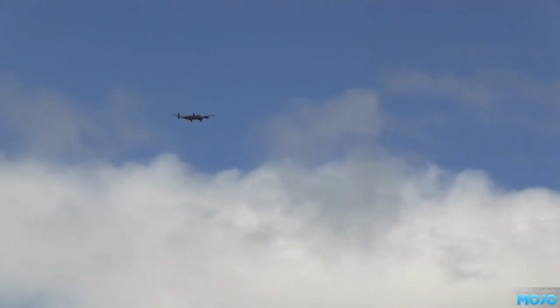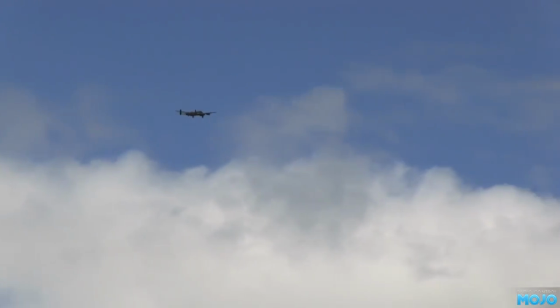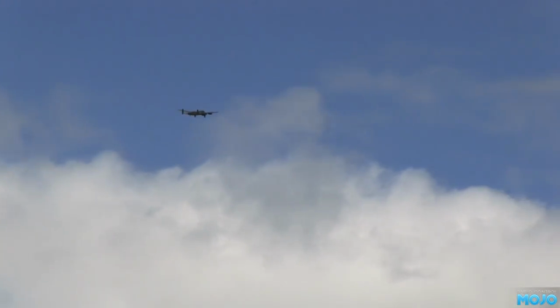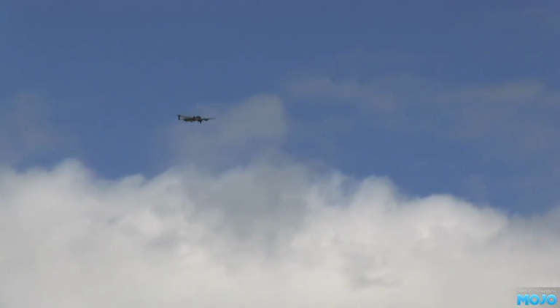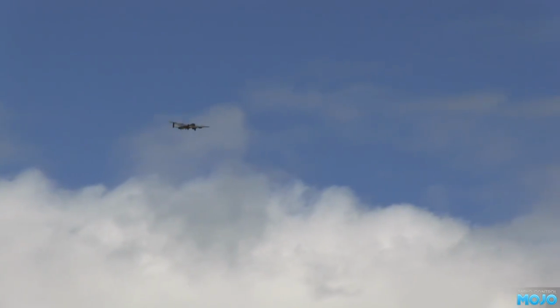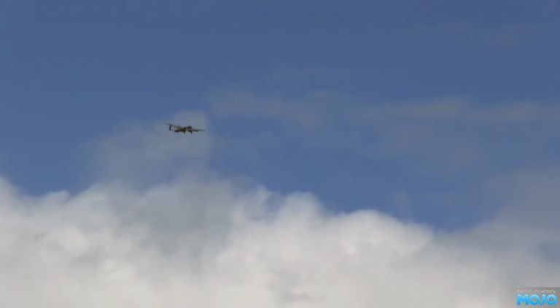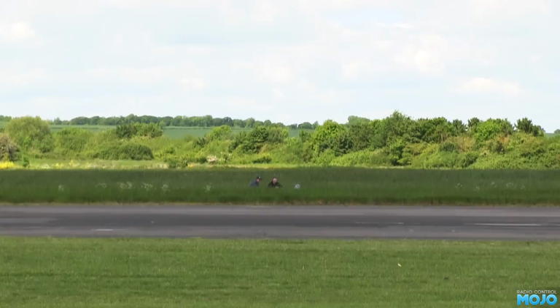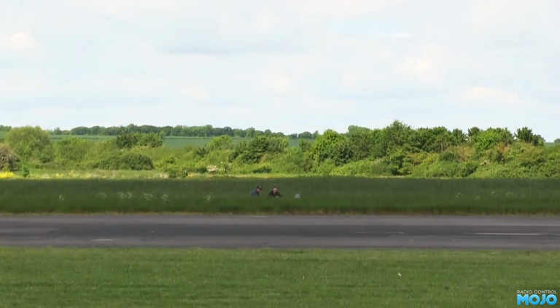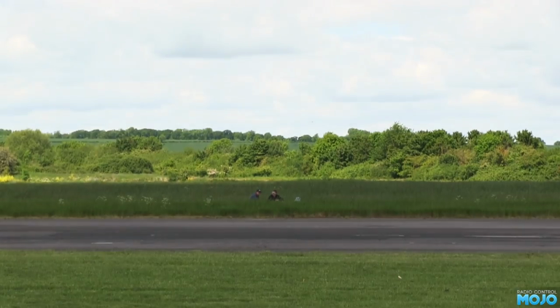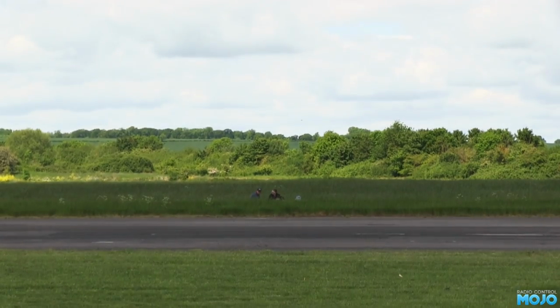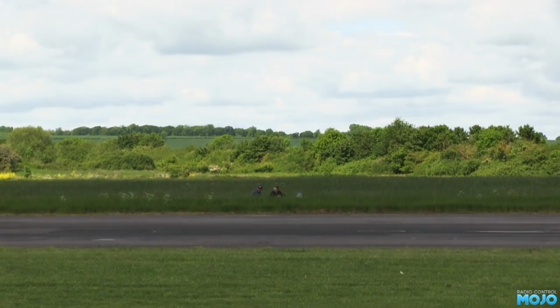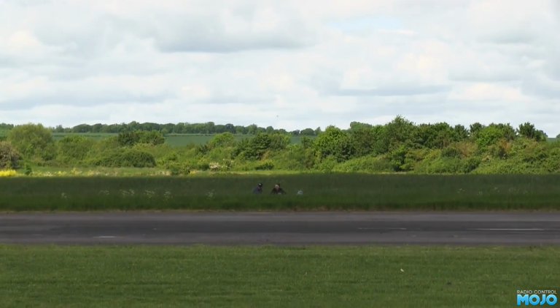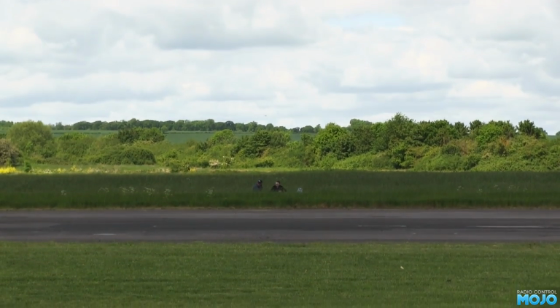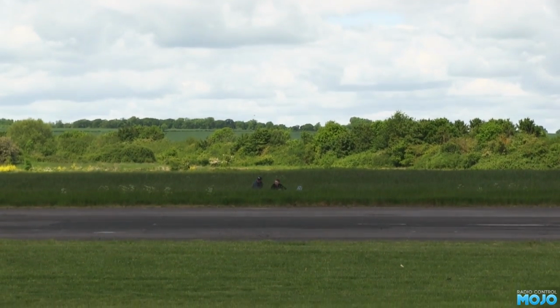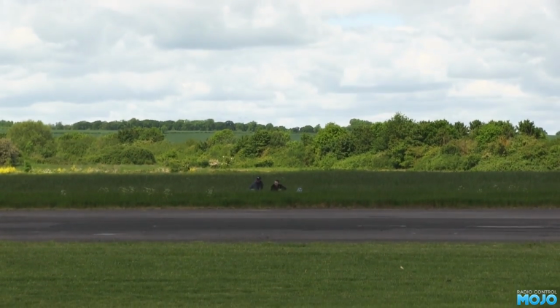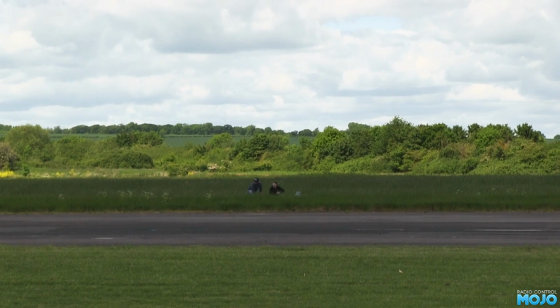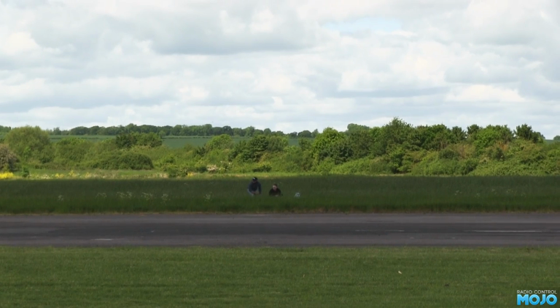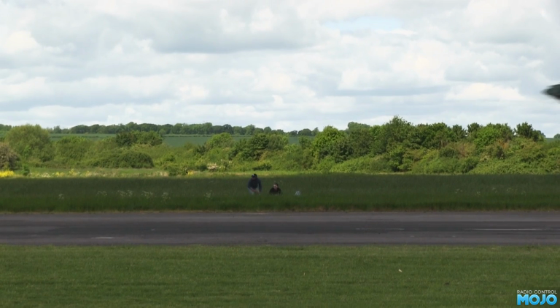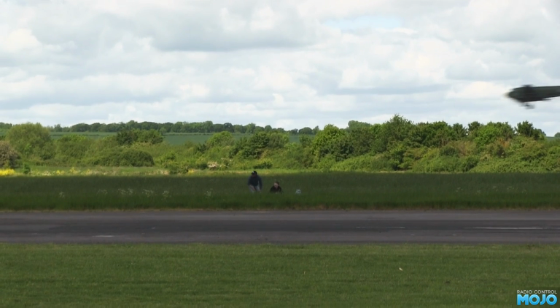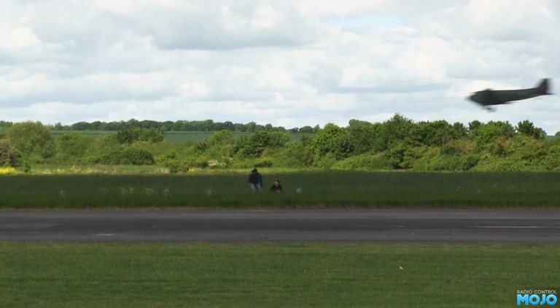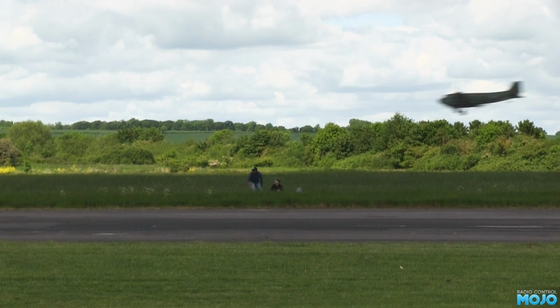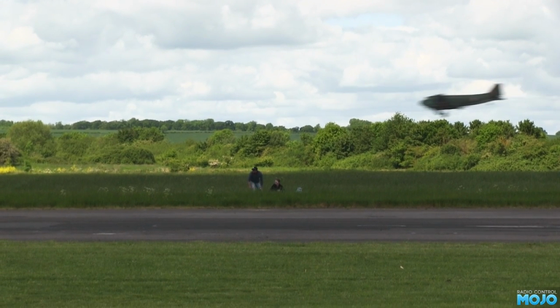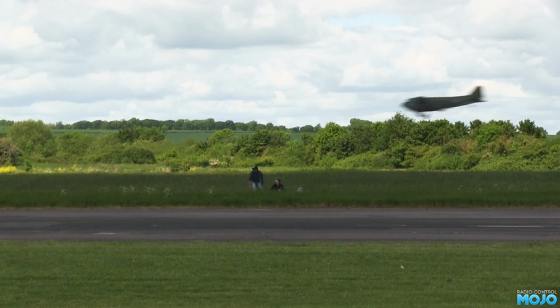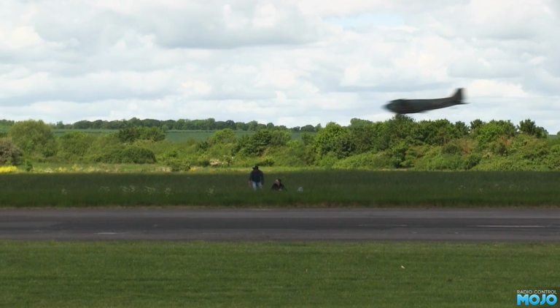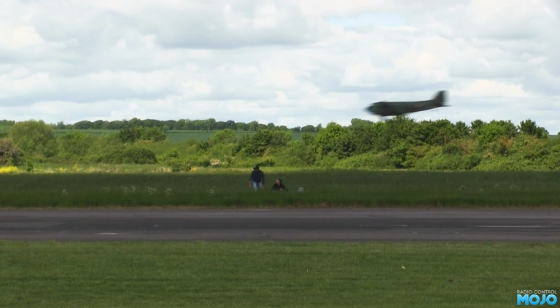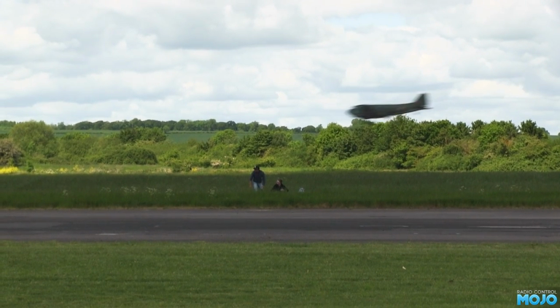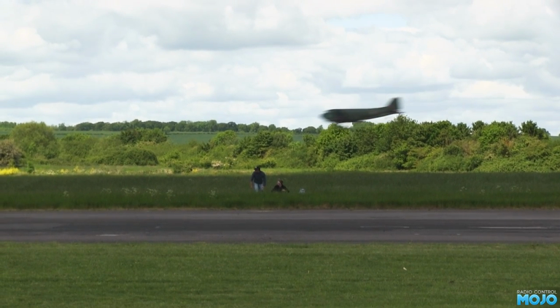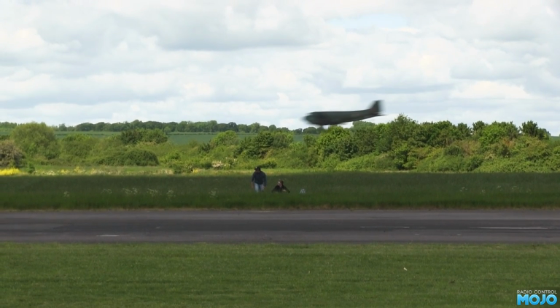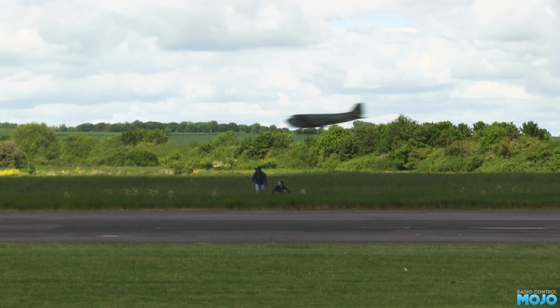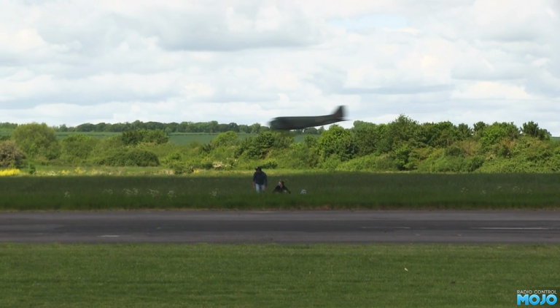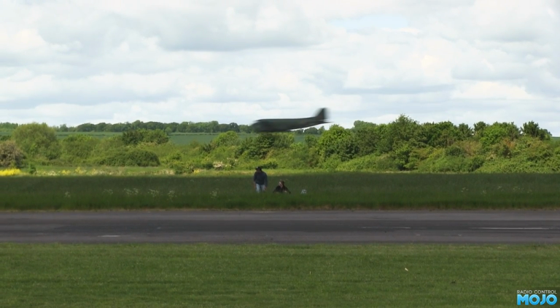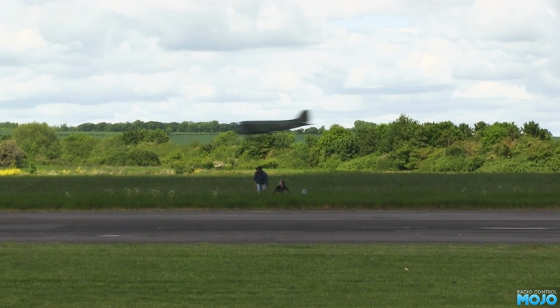After that segment the jet guys get ready to carry the model back, just as a DC-3 comes in on finals. Nice.